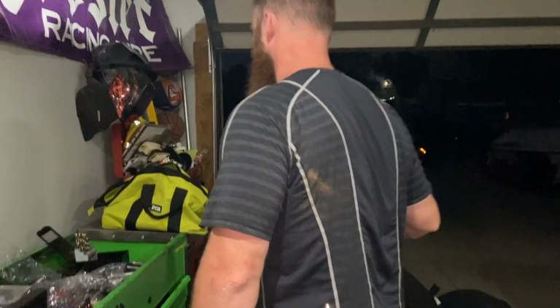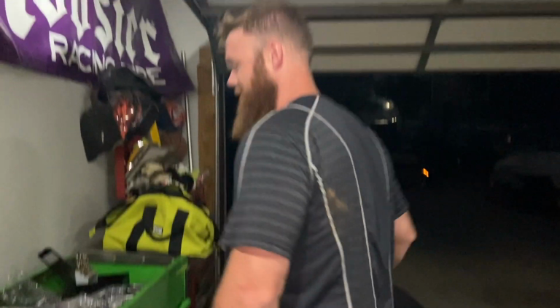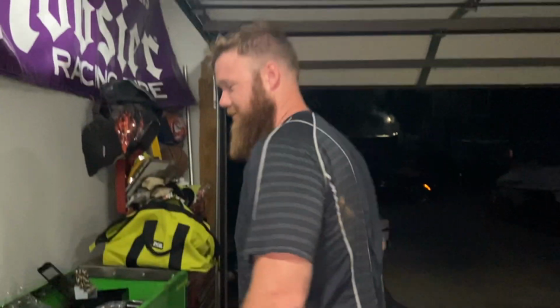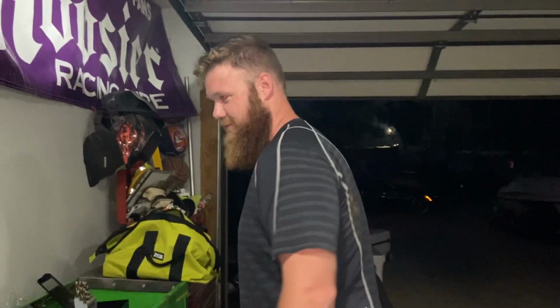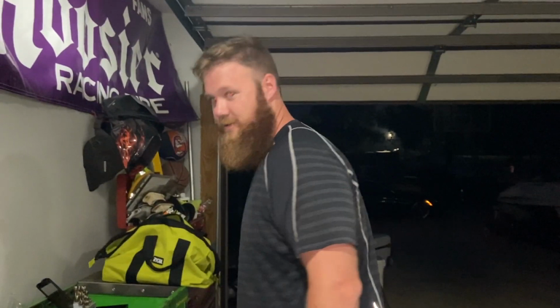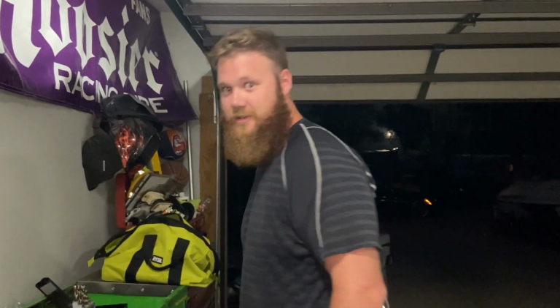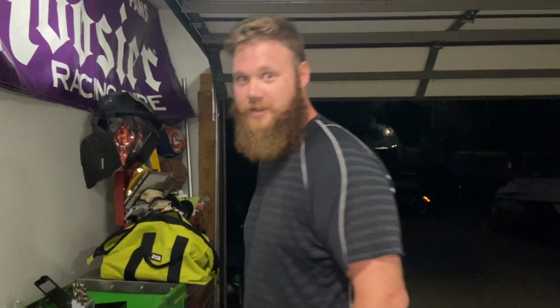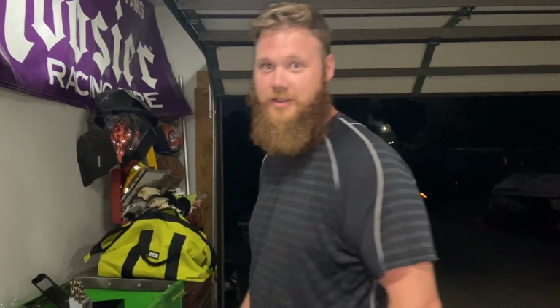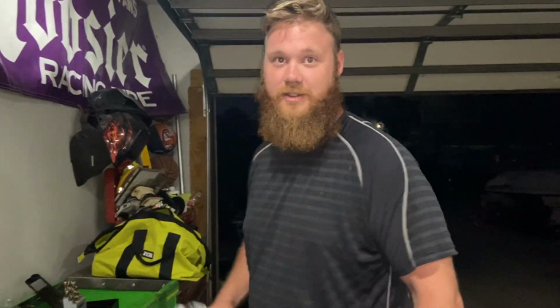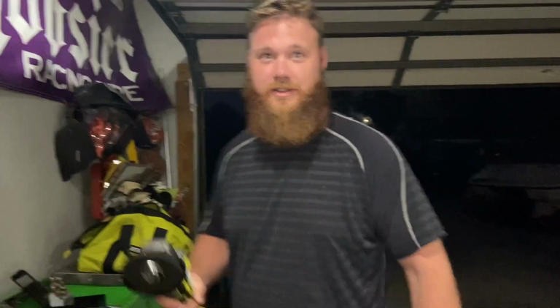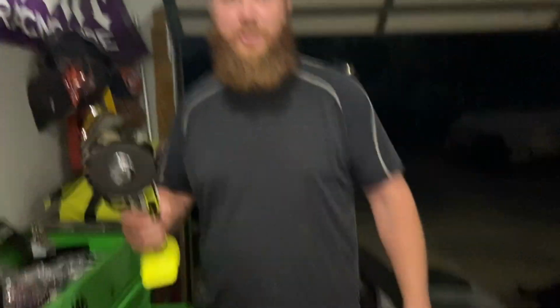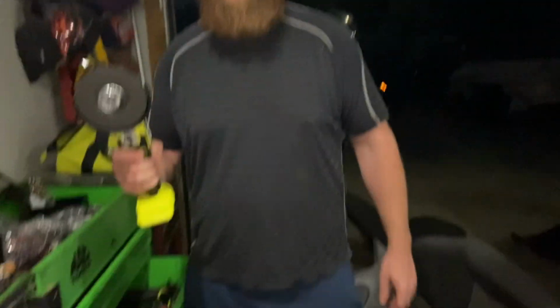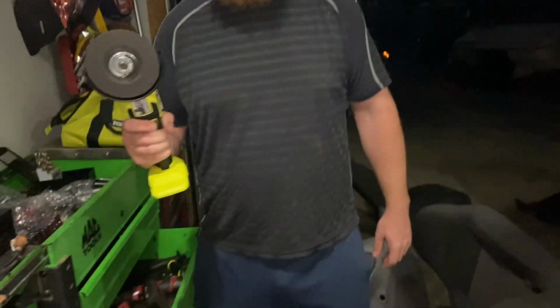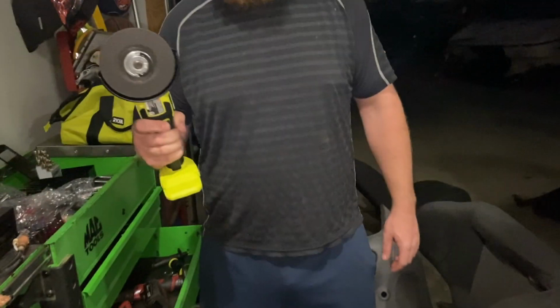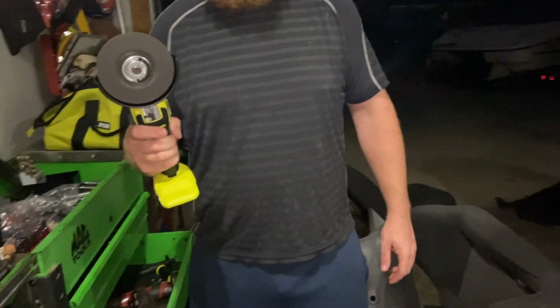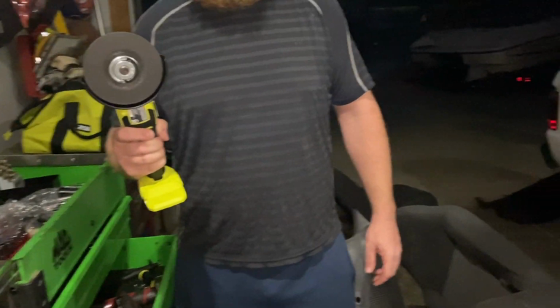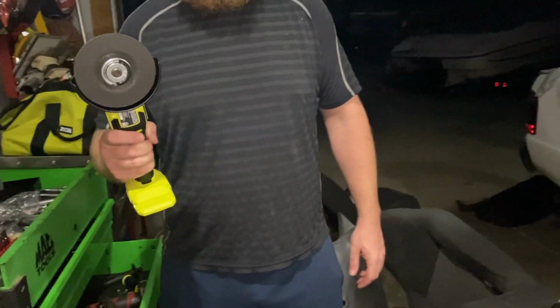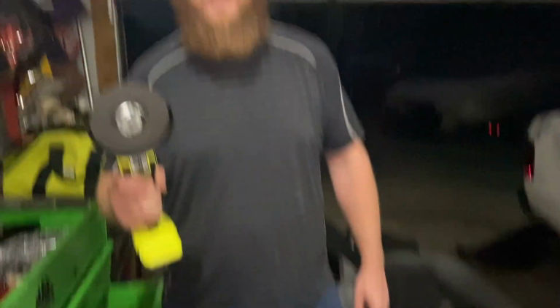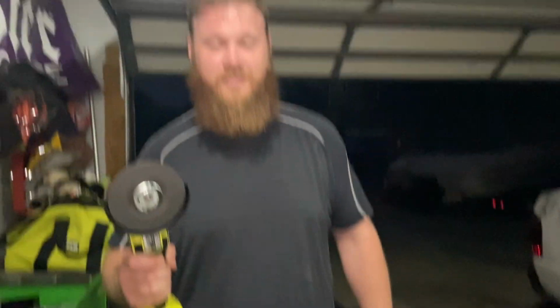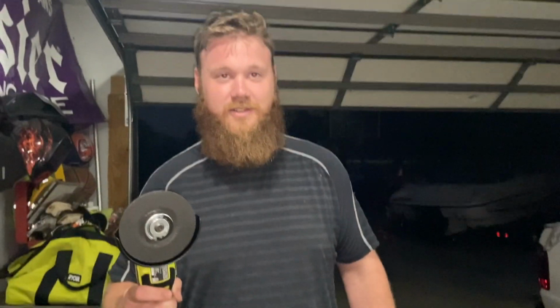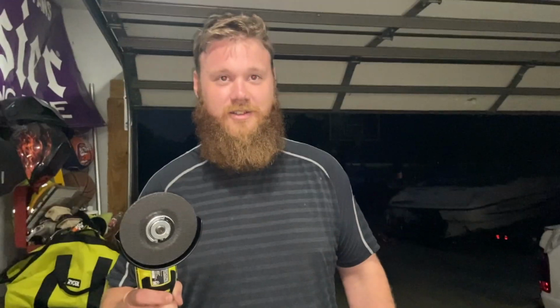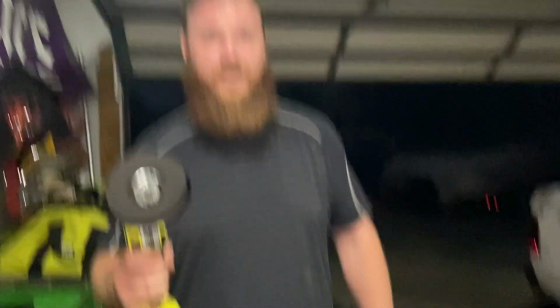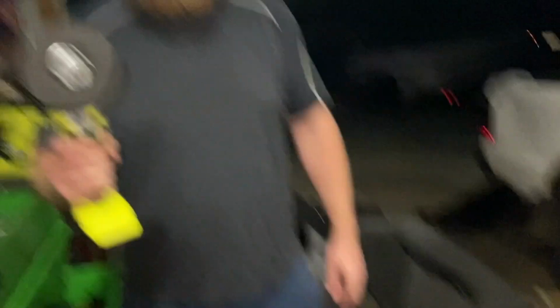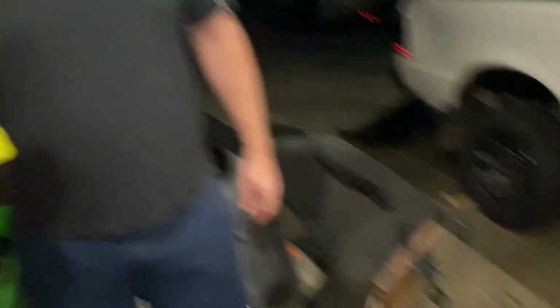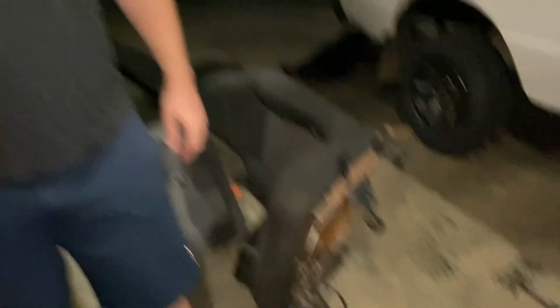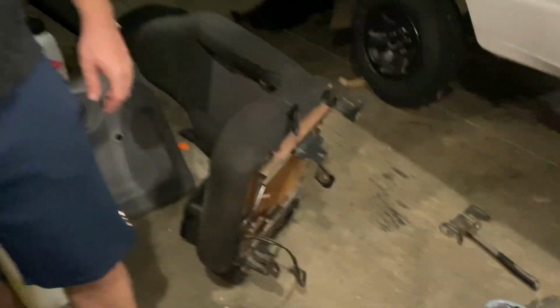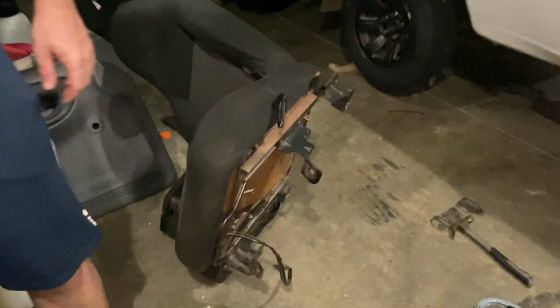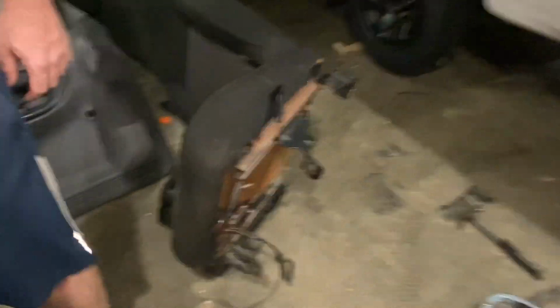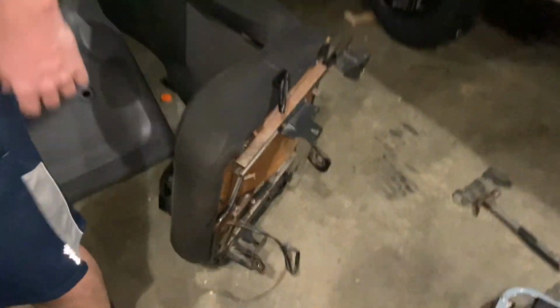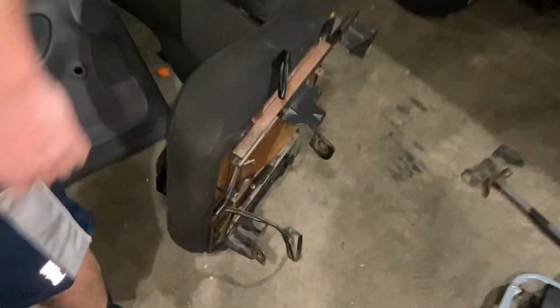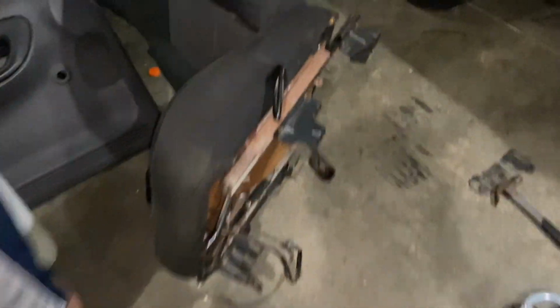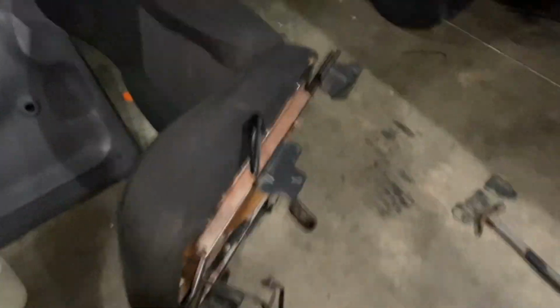Are you testing that out? It's a new Ryobi grinder. Not a sponsorship — not yet.